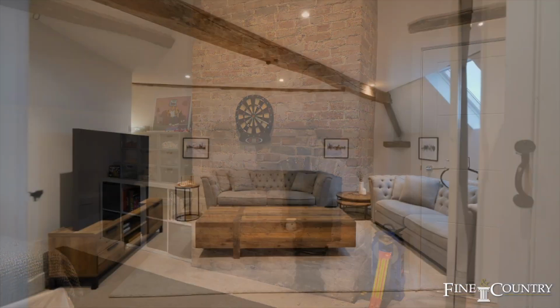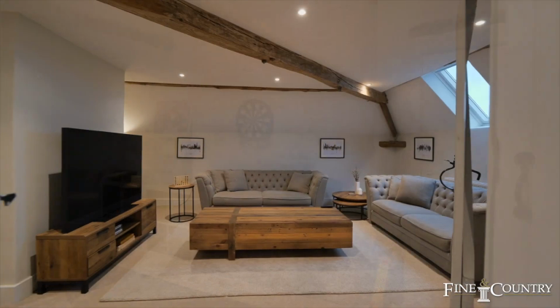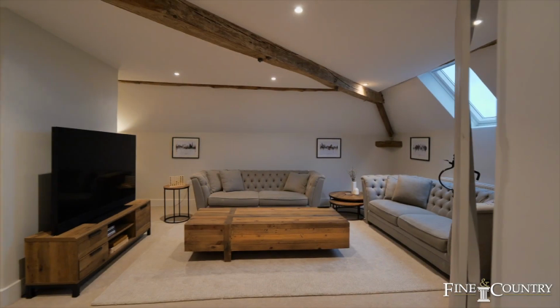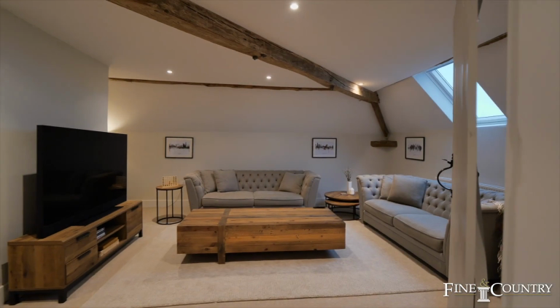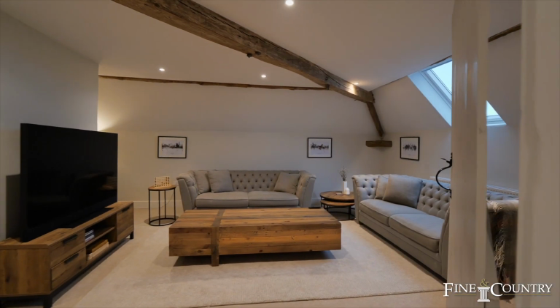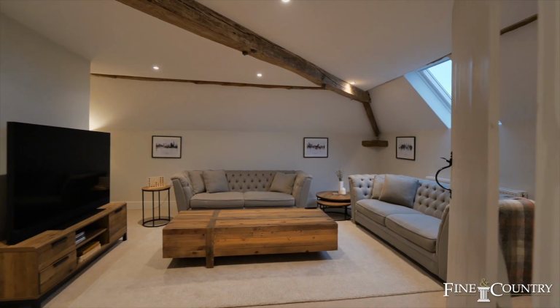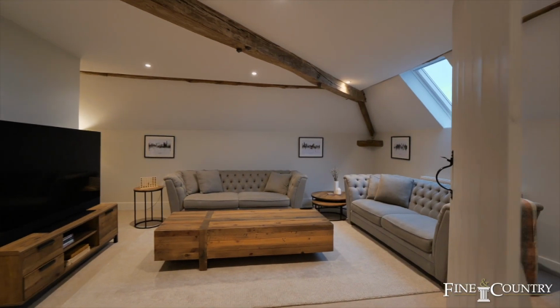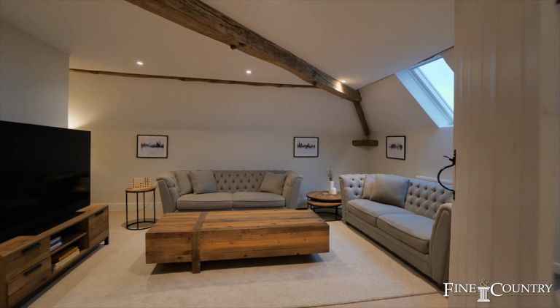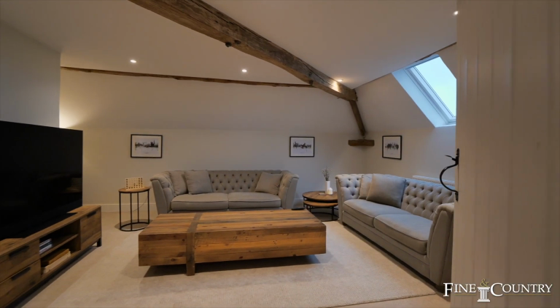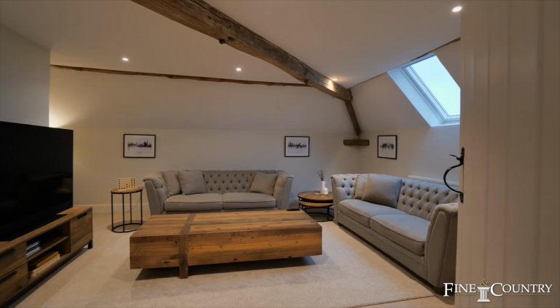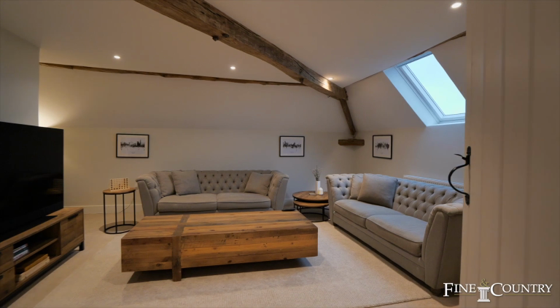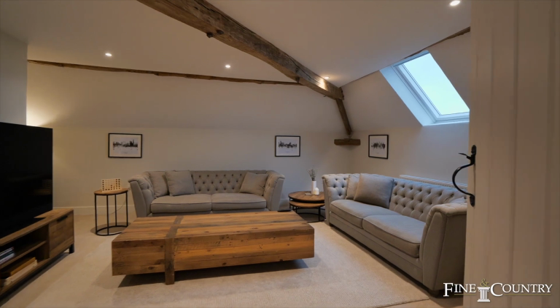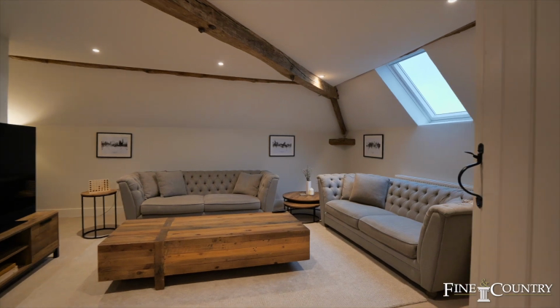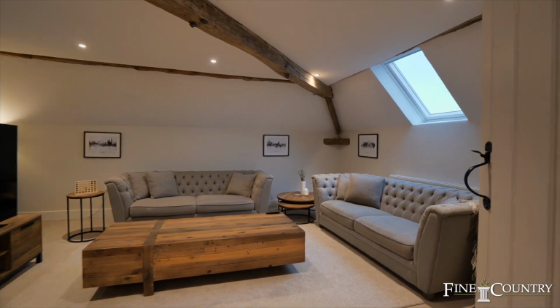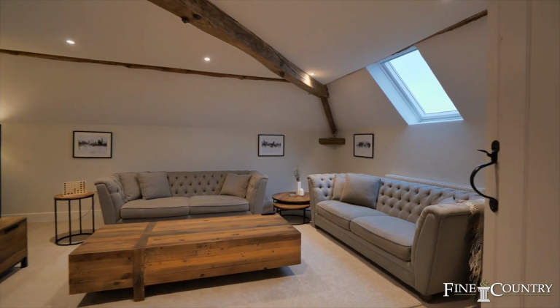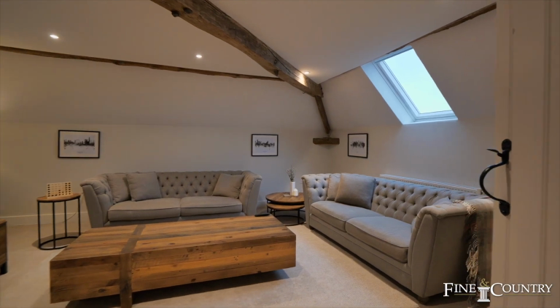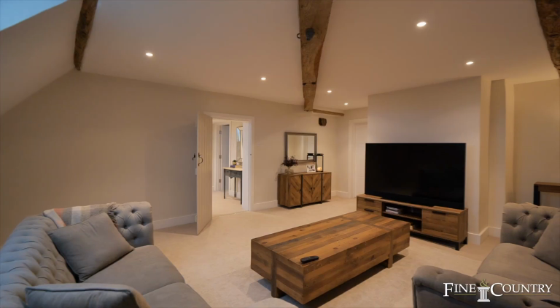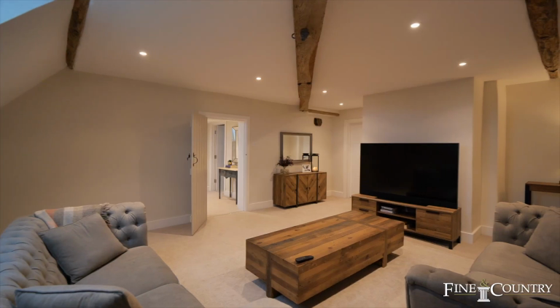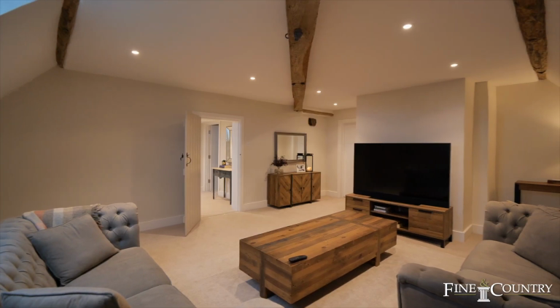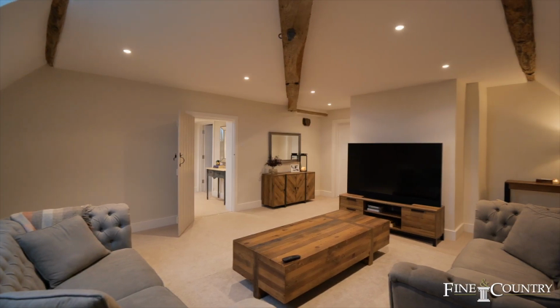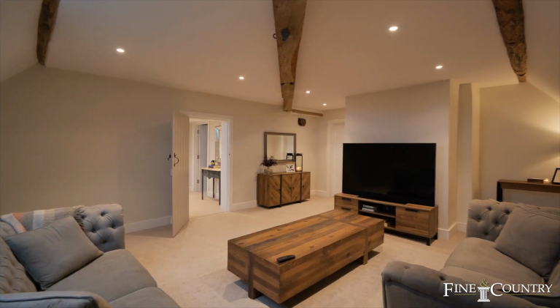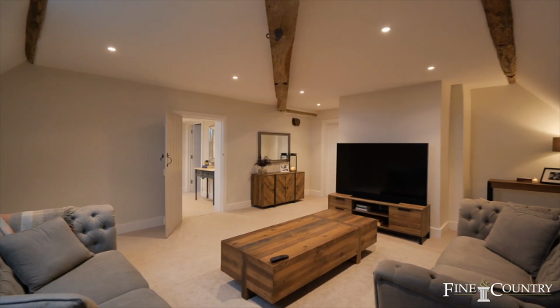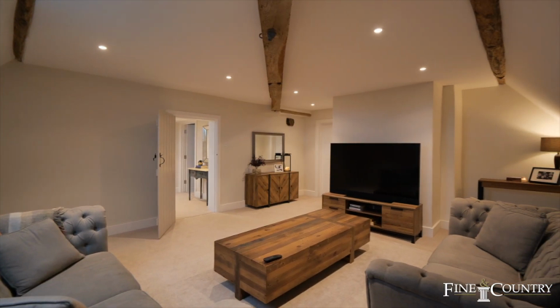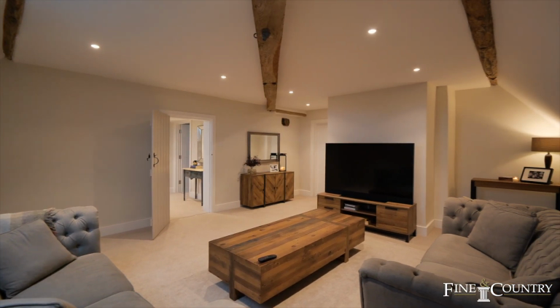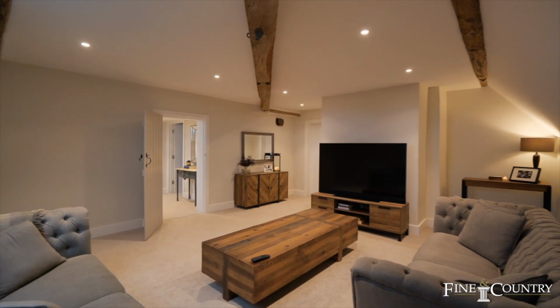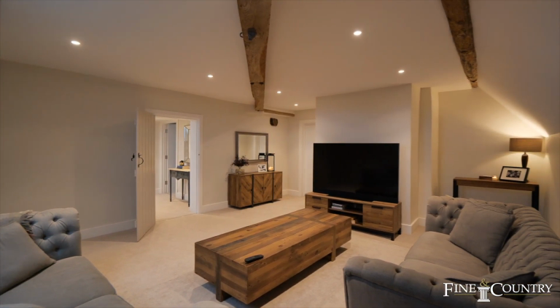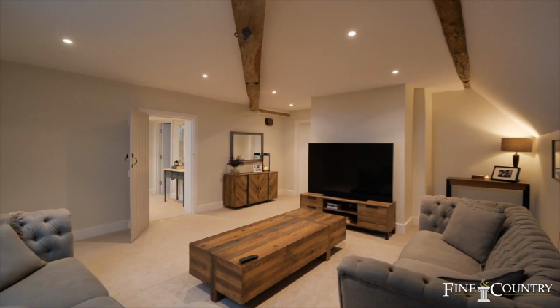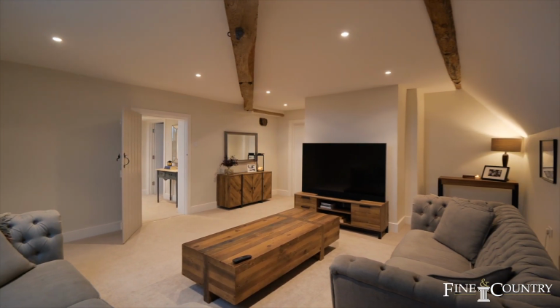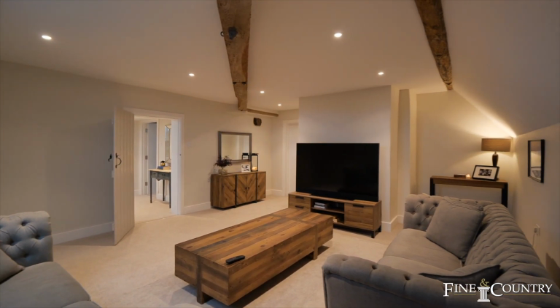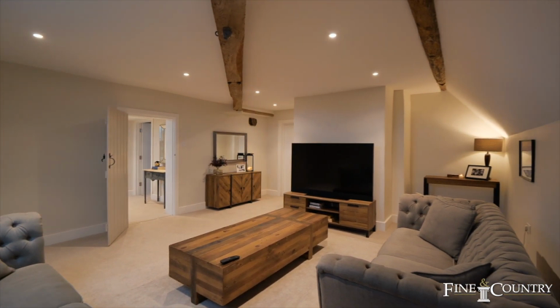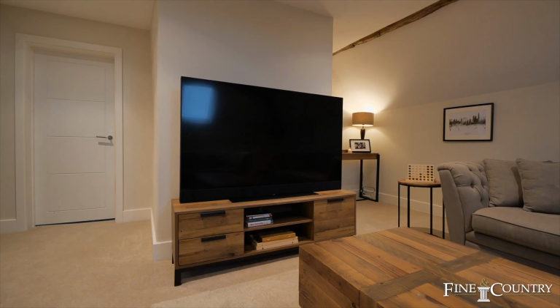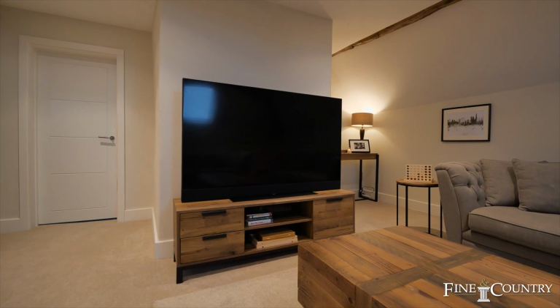The second floor completes itself with this fantastic TV room — the perfect place to retreat.